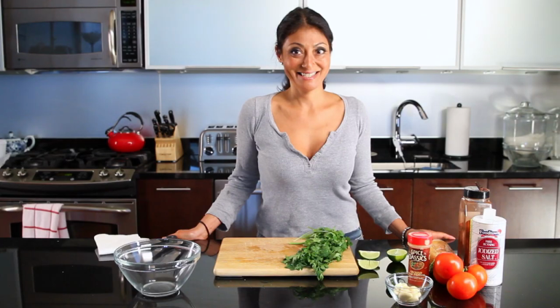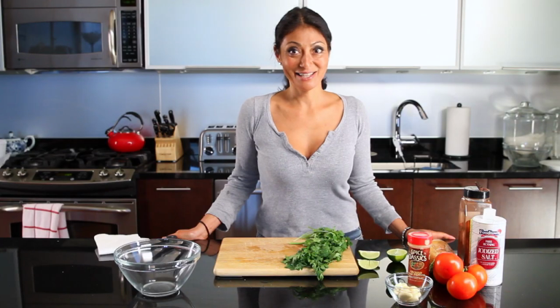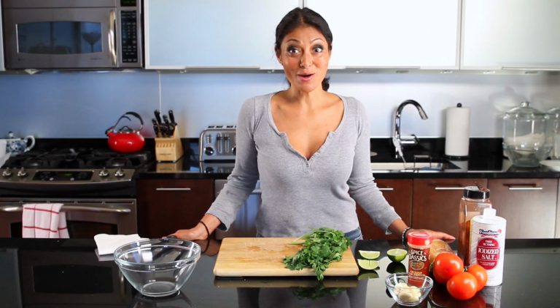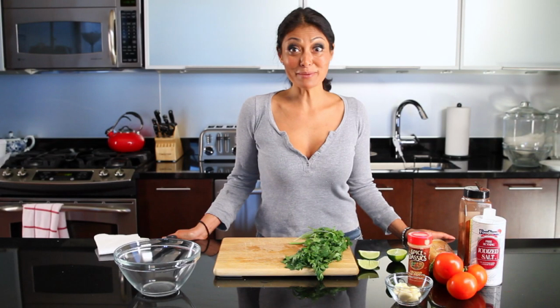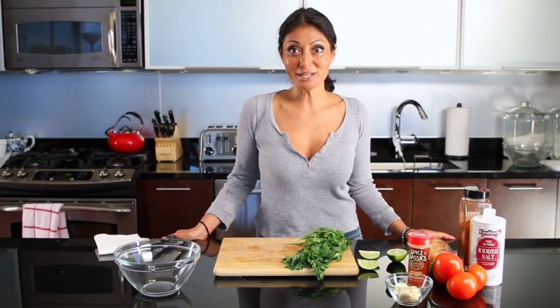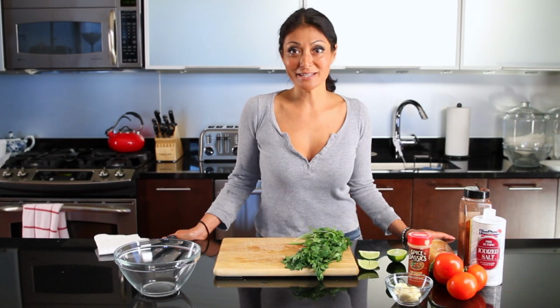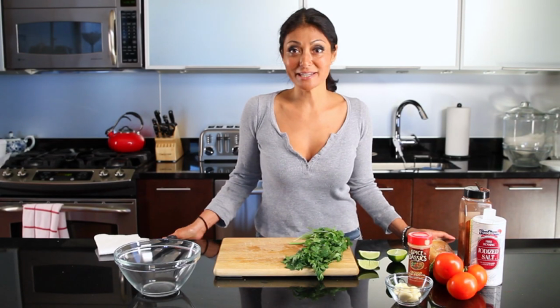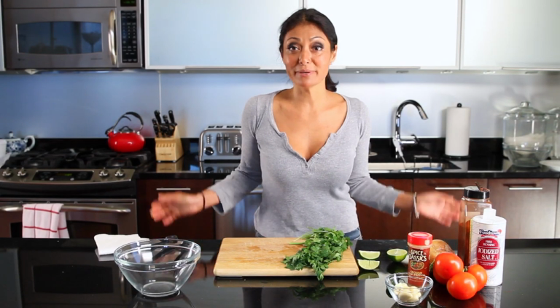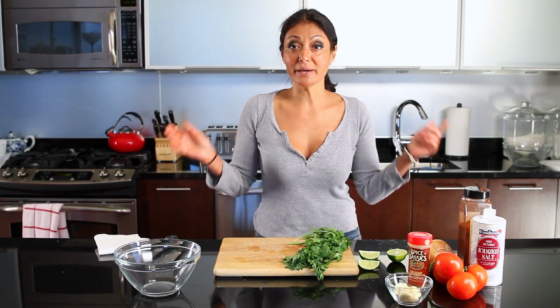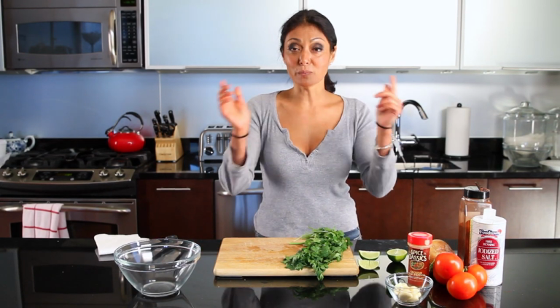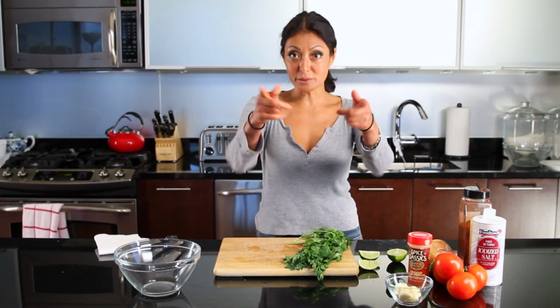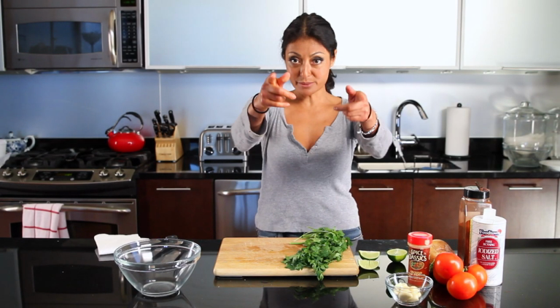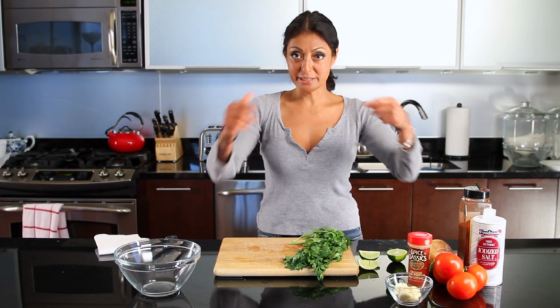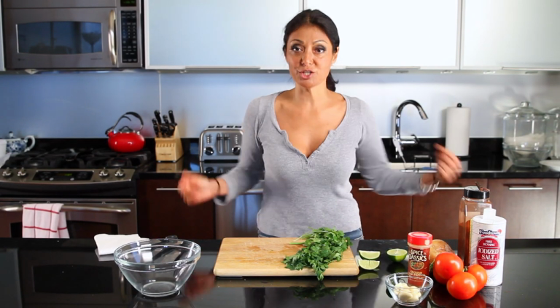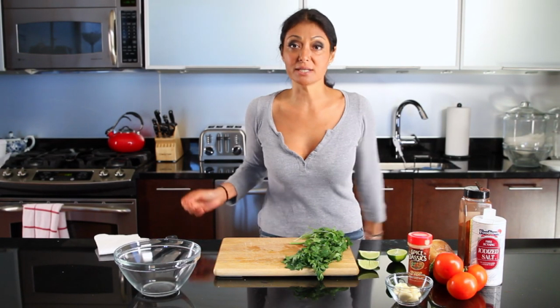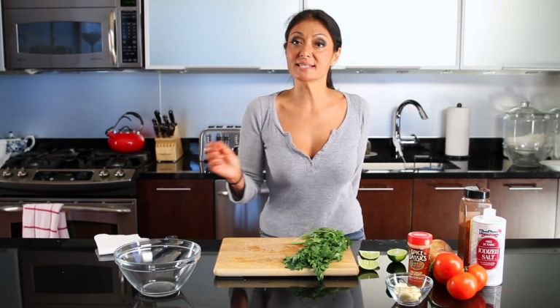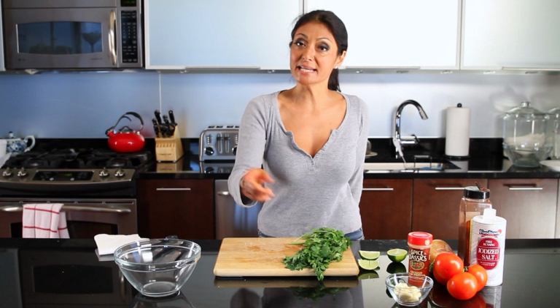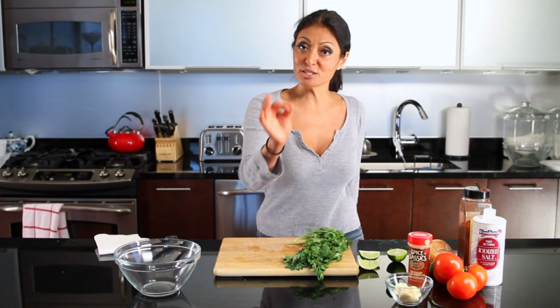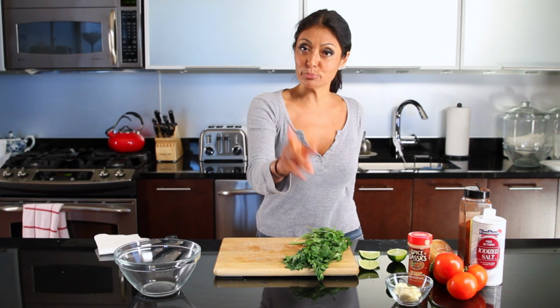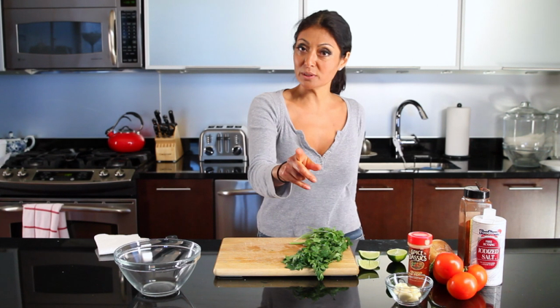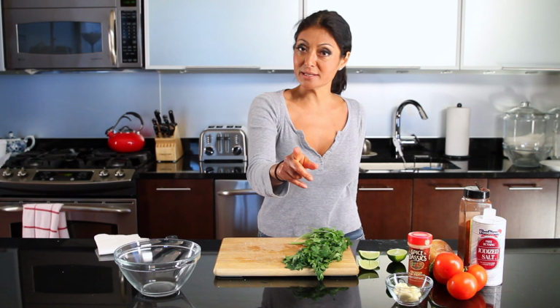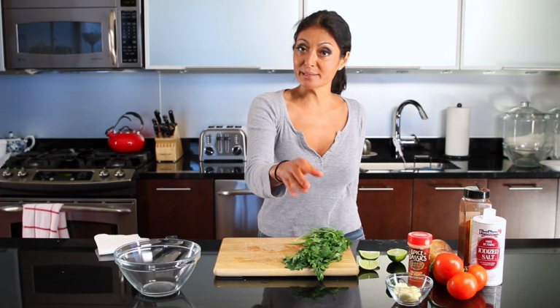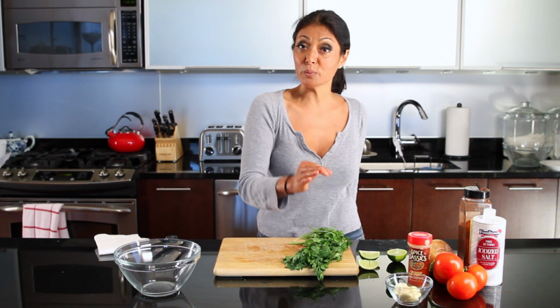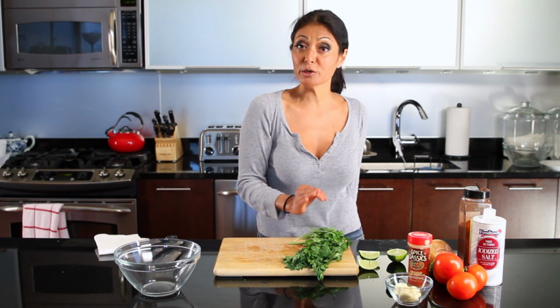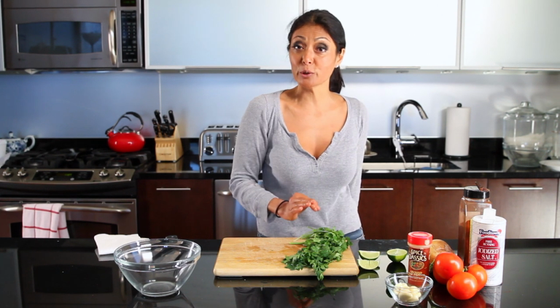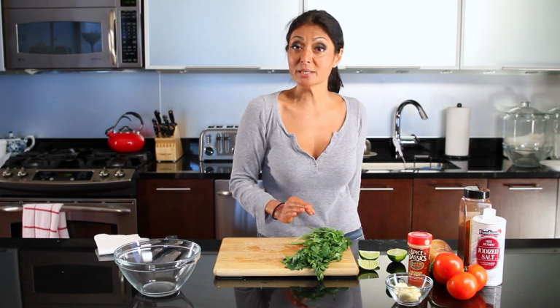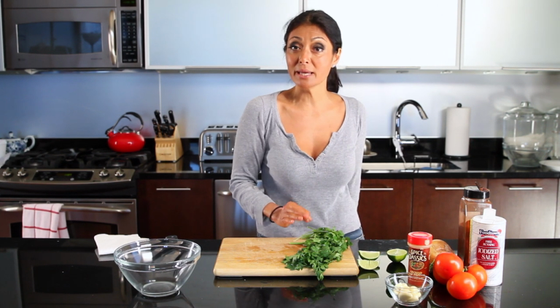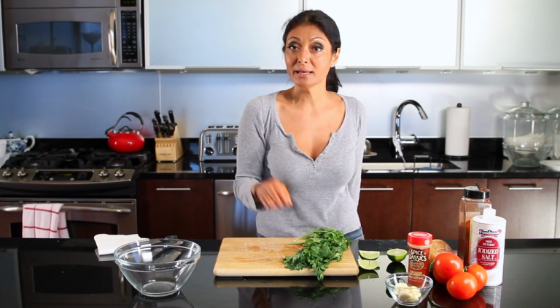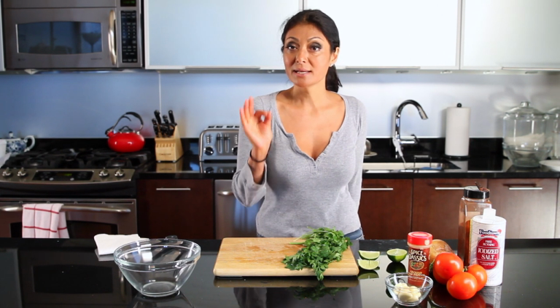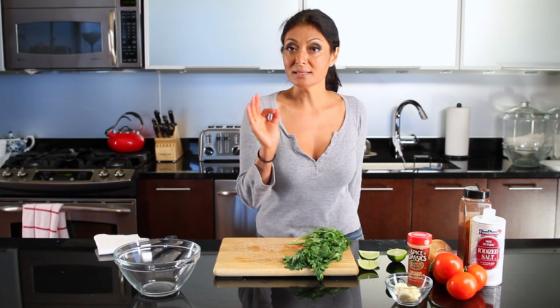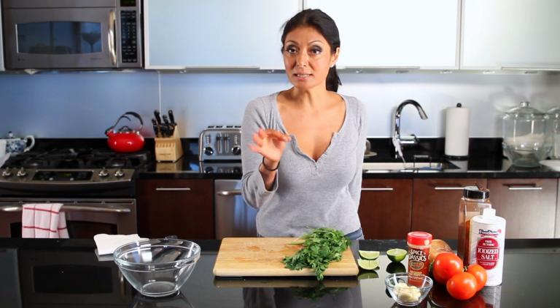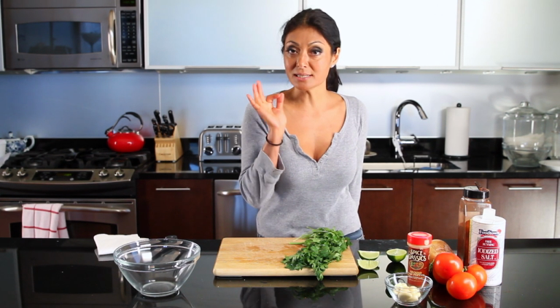Hello, I'm Chef Diane DiMeo and welcome to my kitchen. Today's bootleg tip: we are going to make salsa.